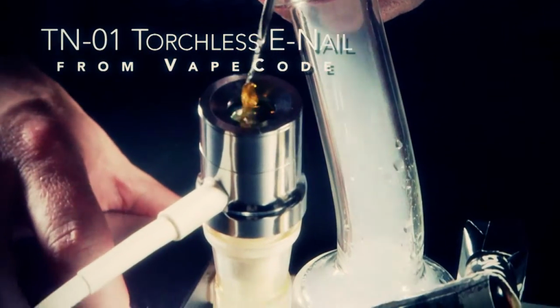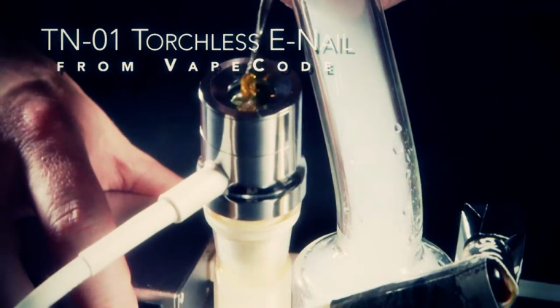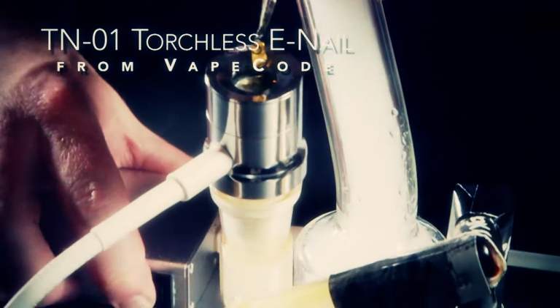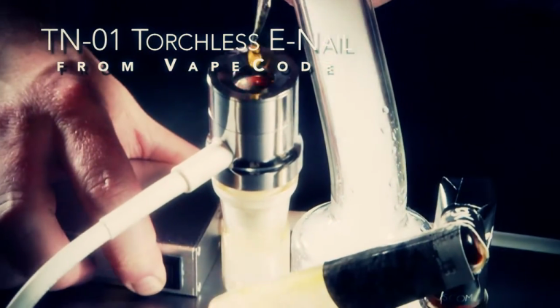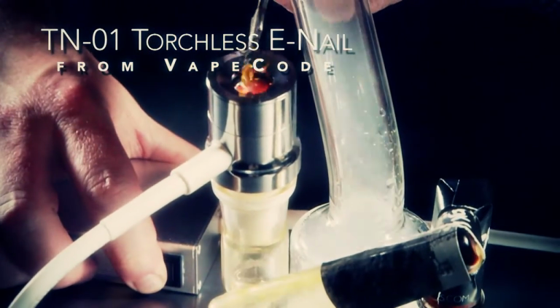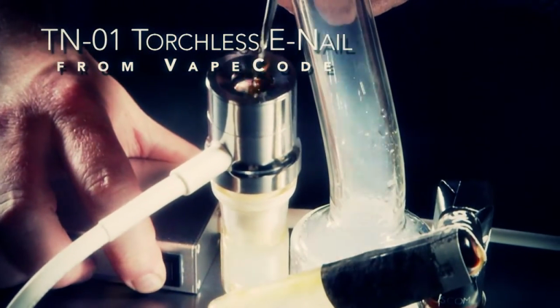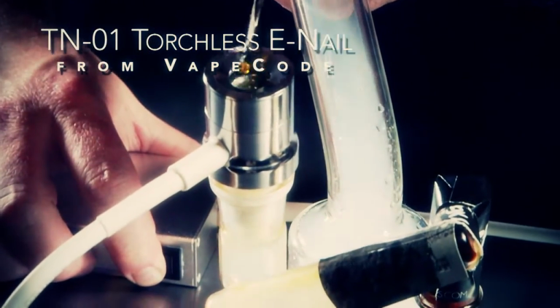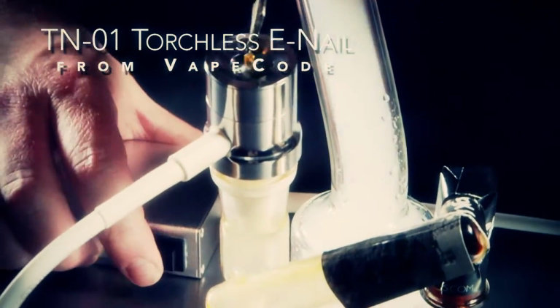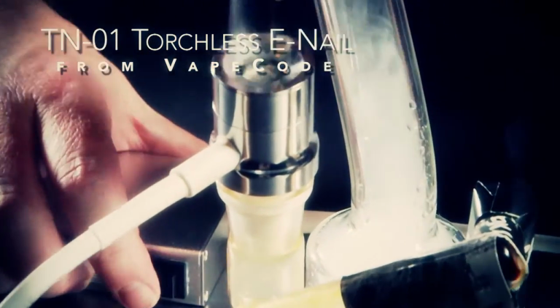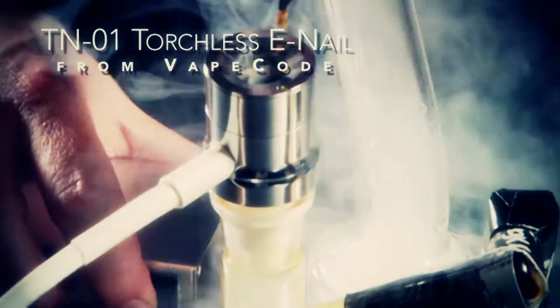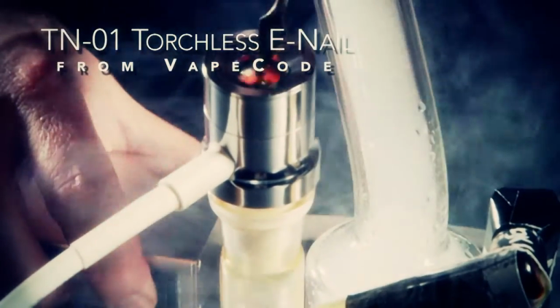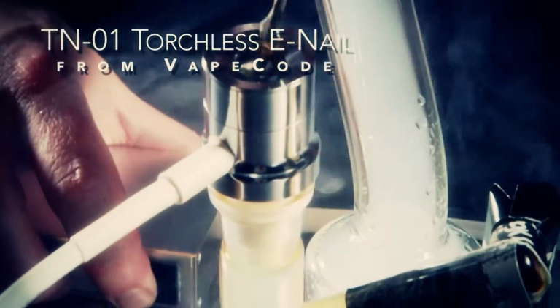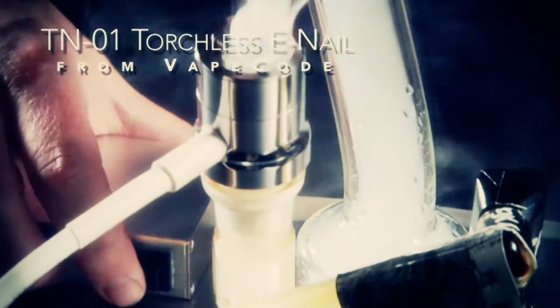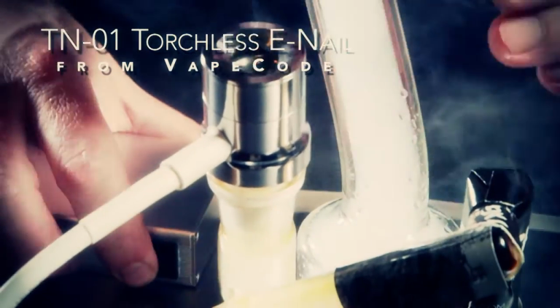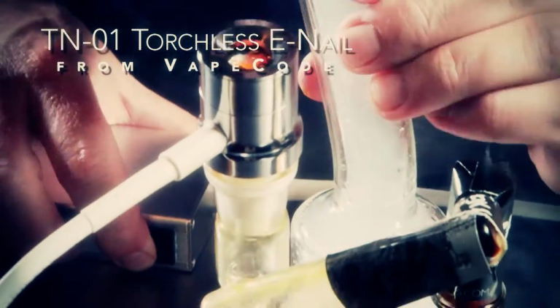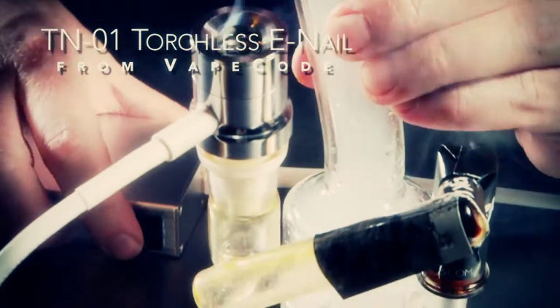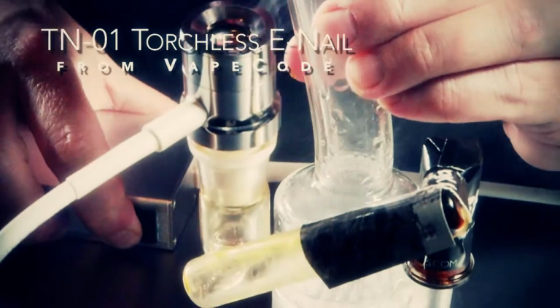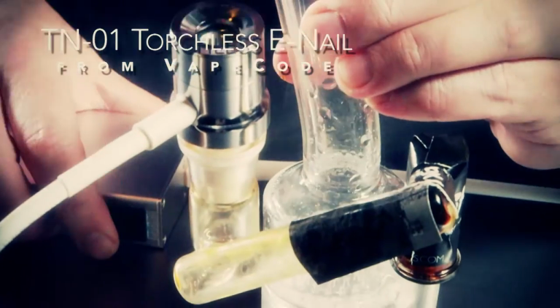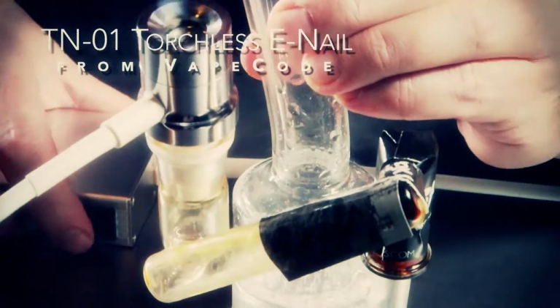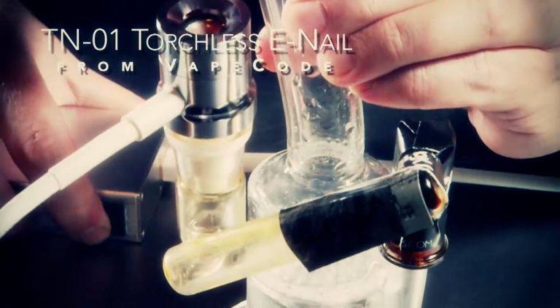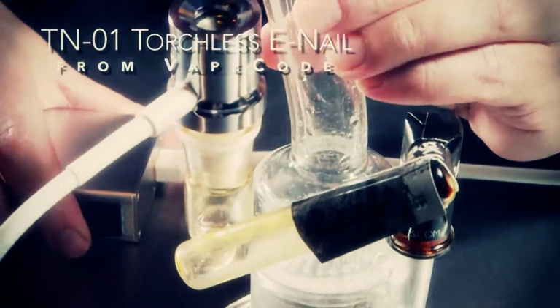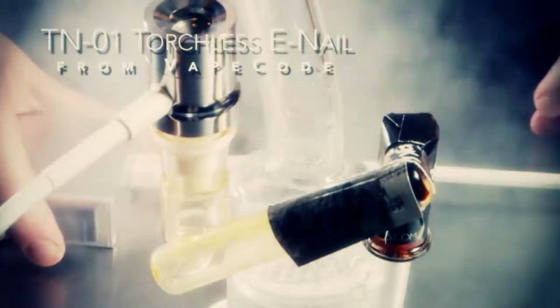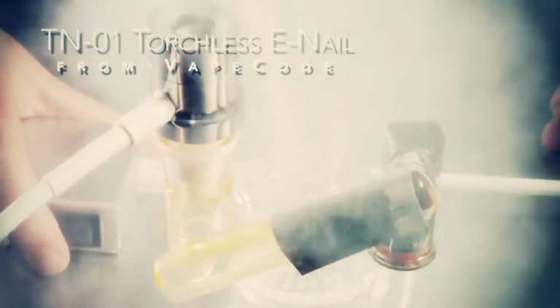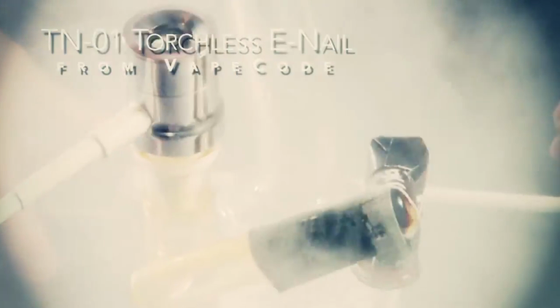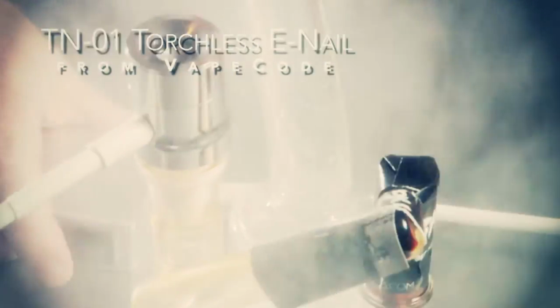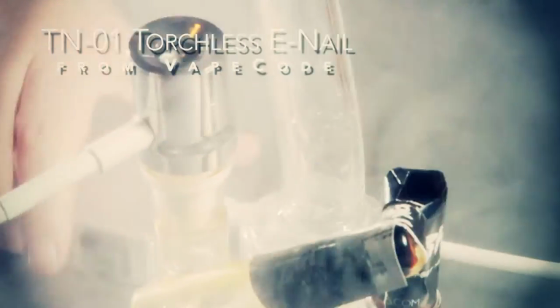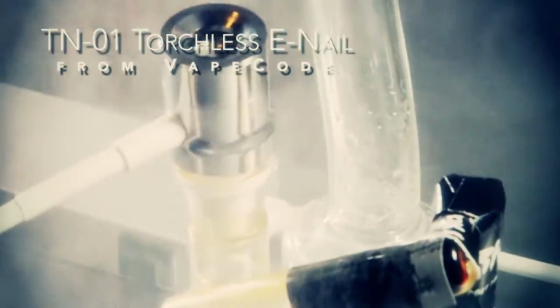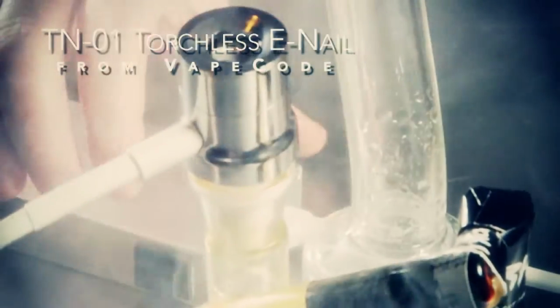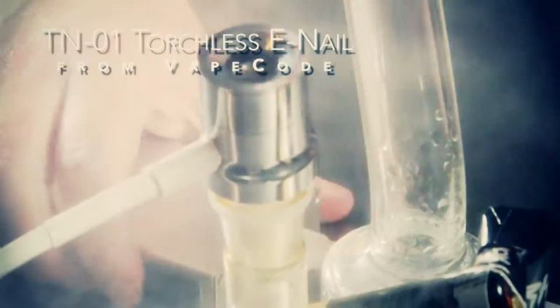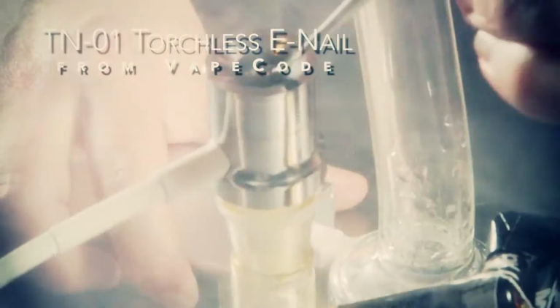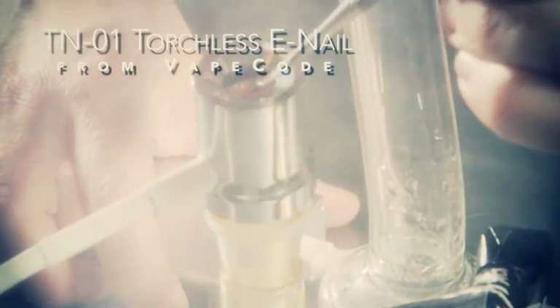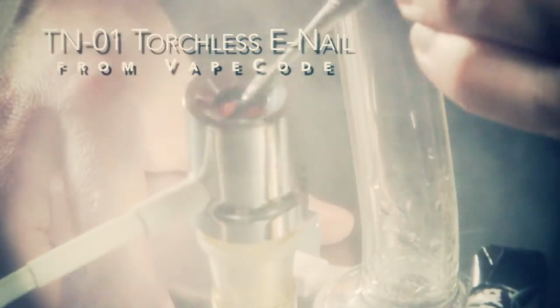Hi, it's Matt from Ruff Owl Studios and welcome to the Blazing Gear review of the TN-01 Torchless Portable E-Nail from VapeCode.